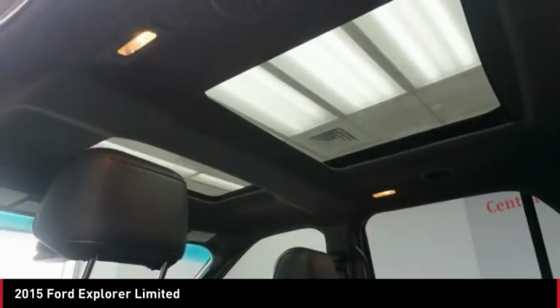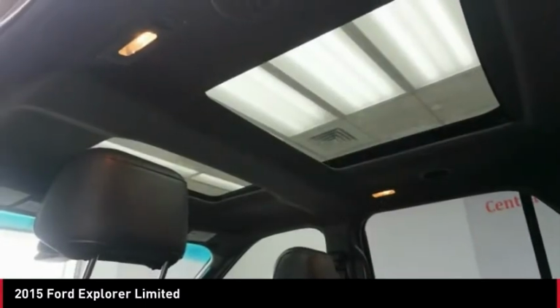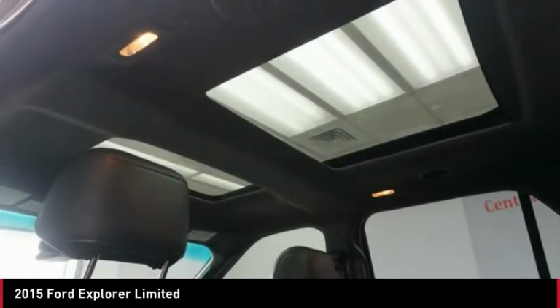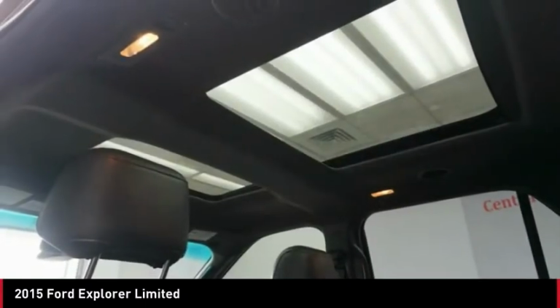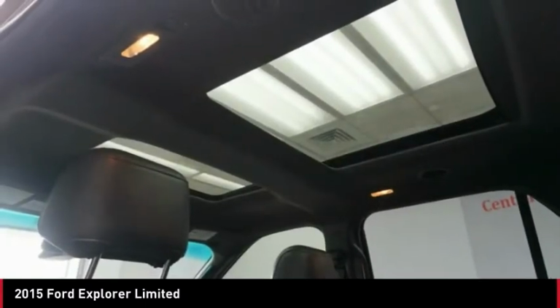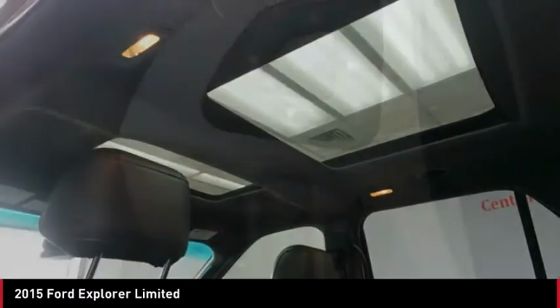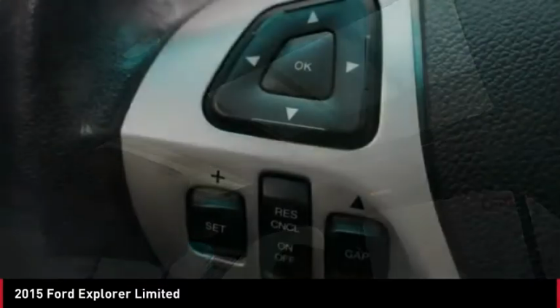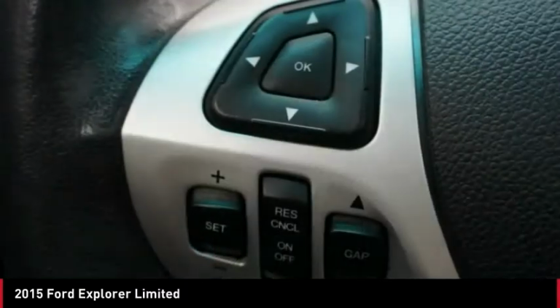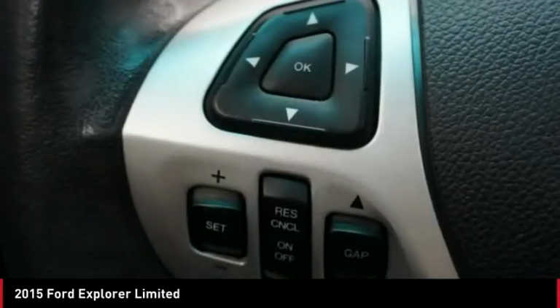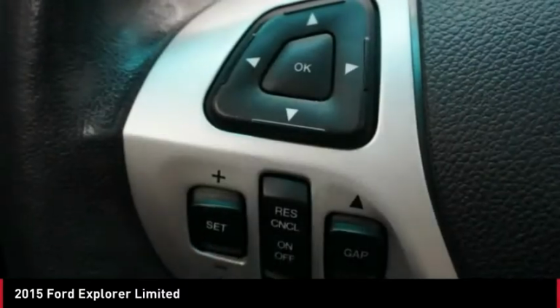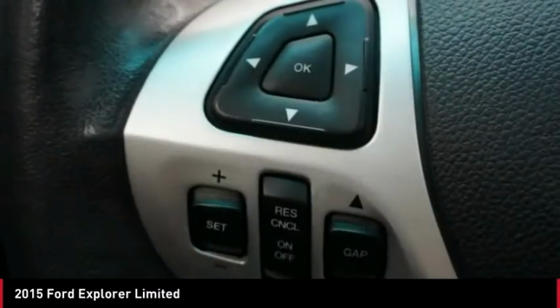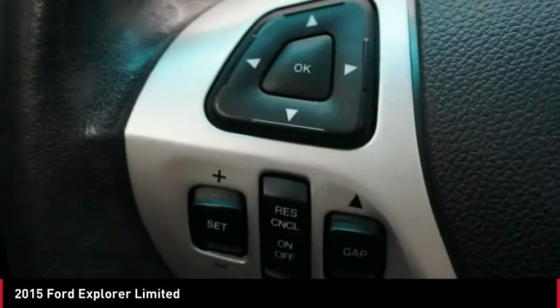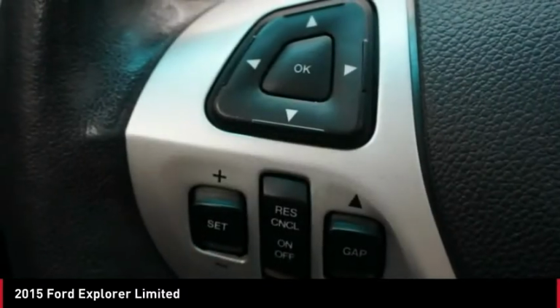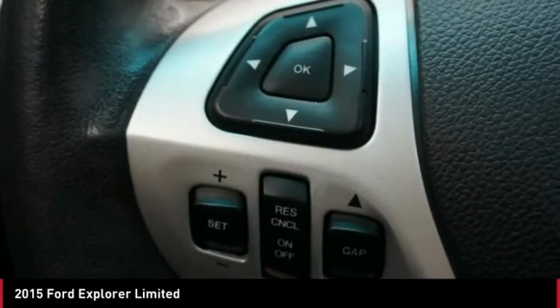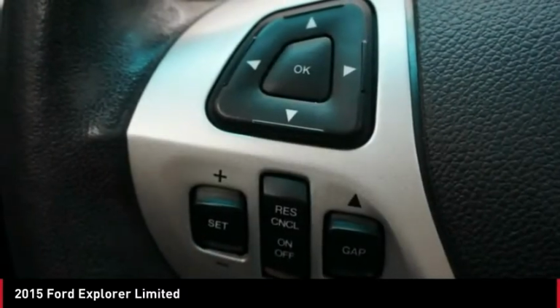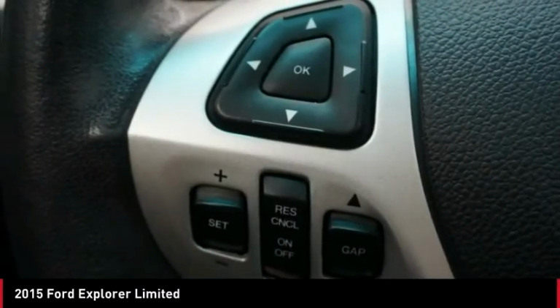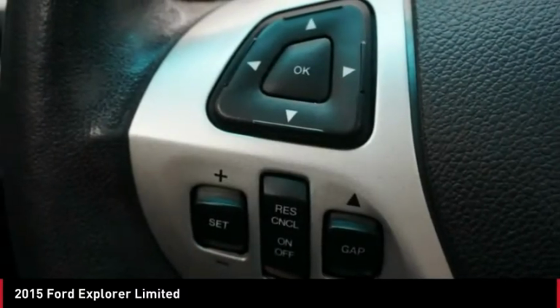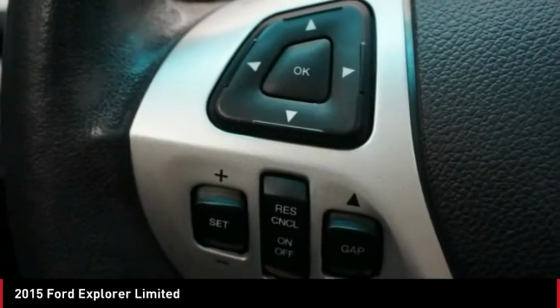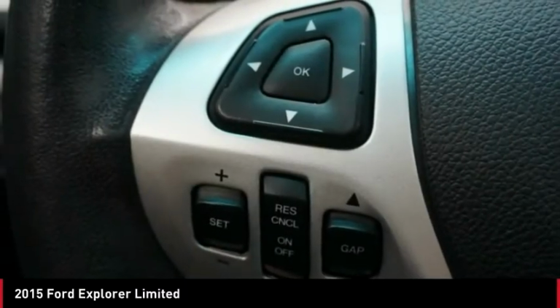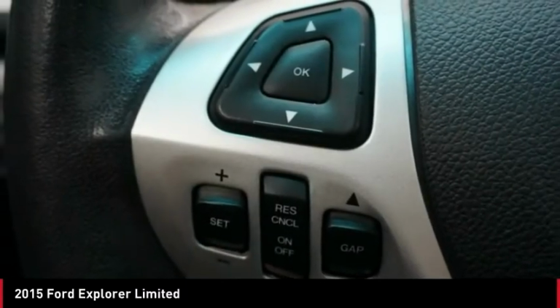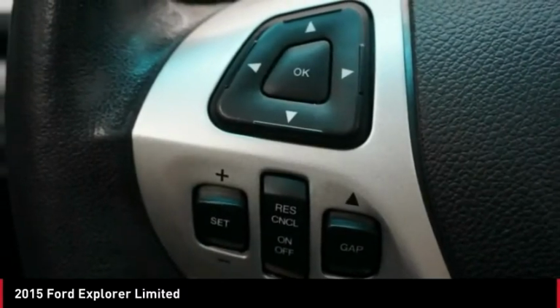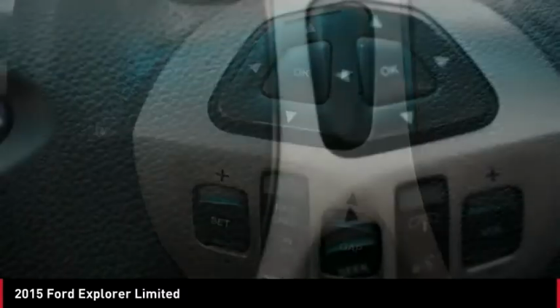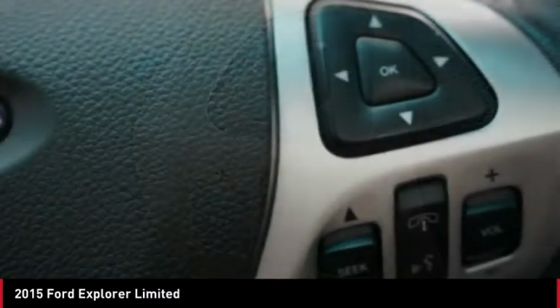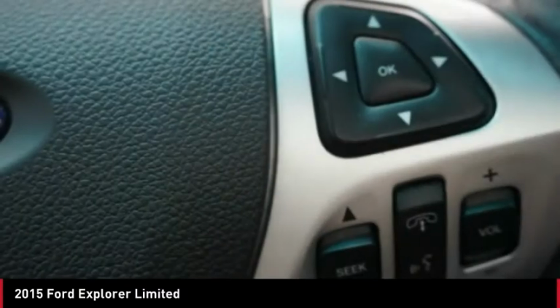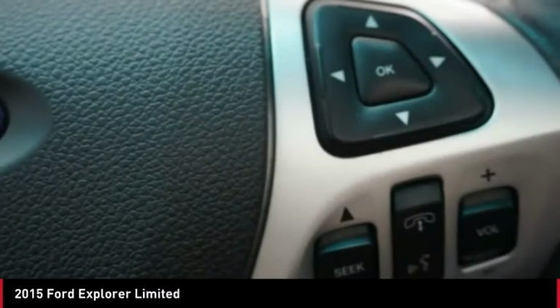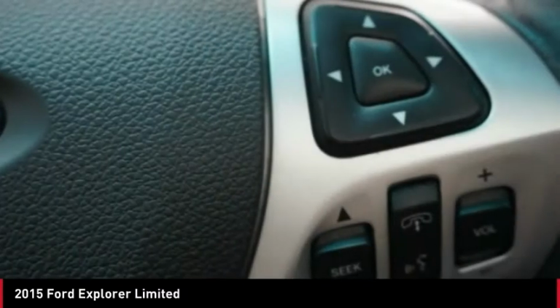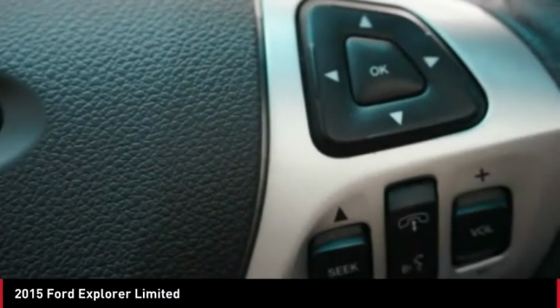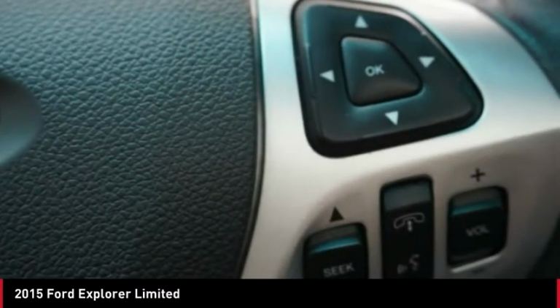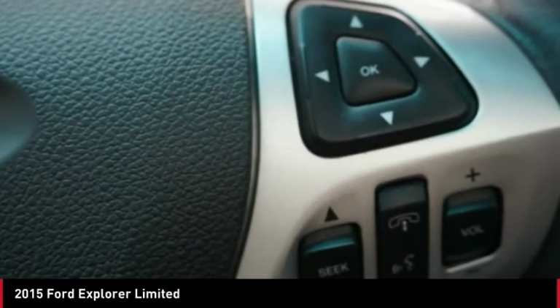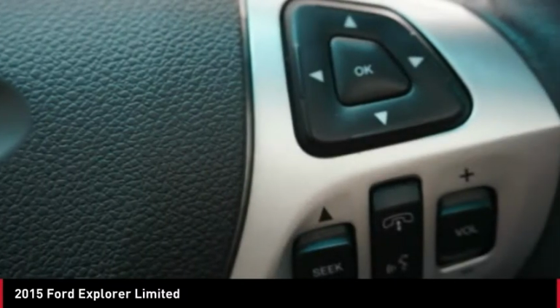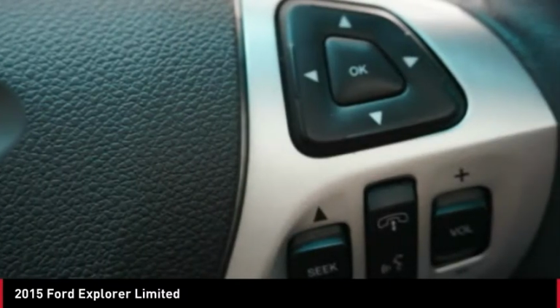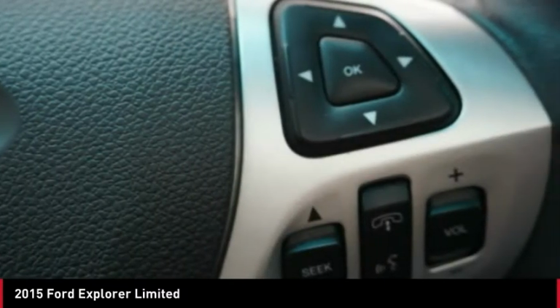Rear view camera. If you like it online, you'll love it in your driveway. Take it for a spin today.